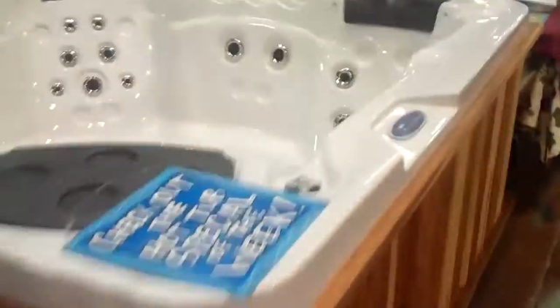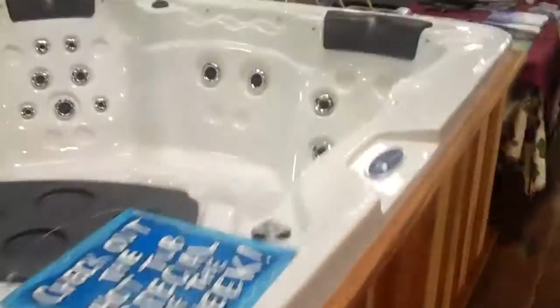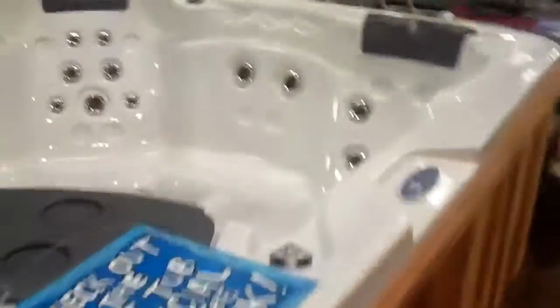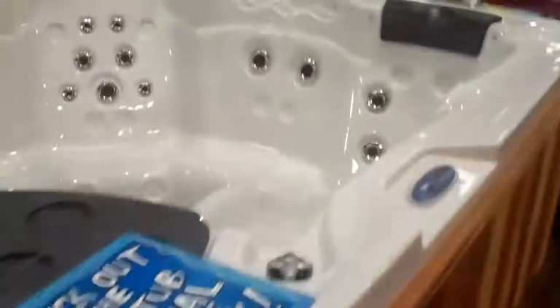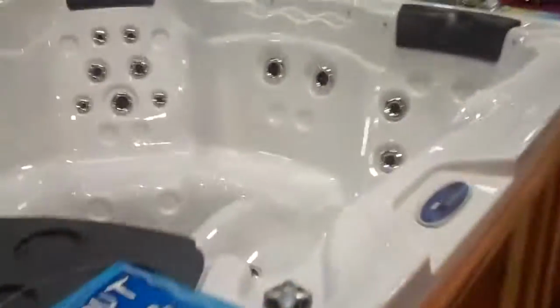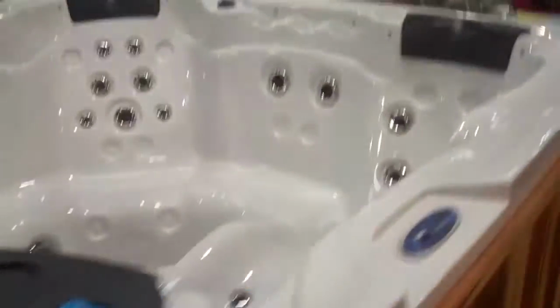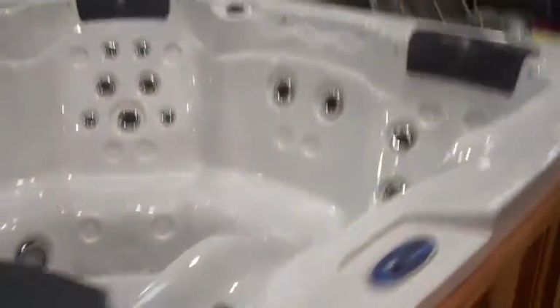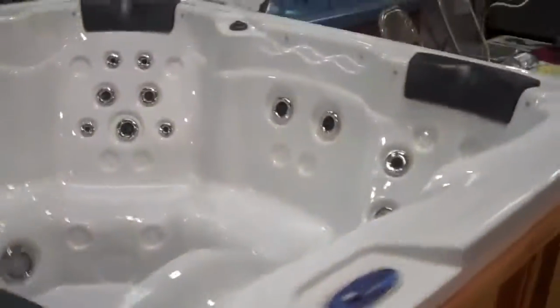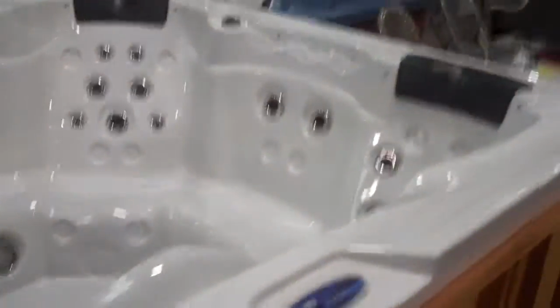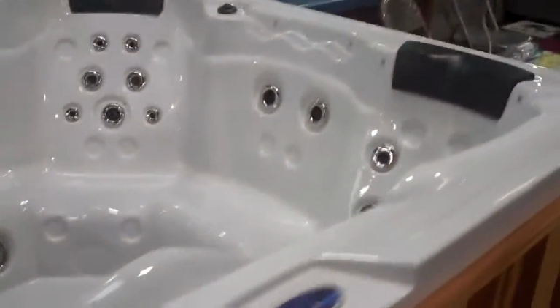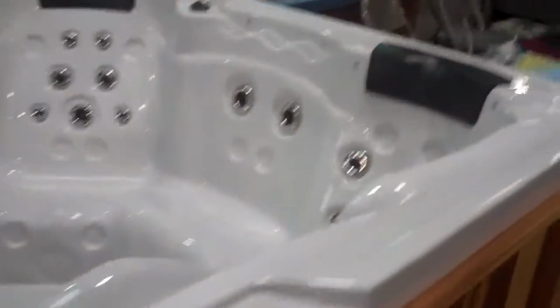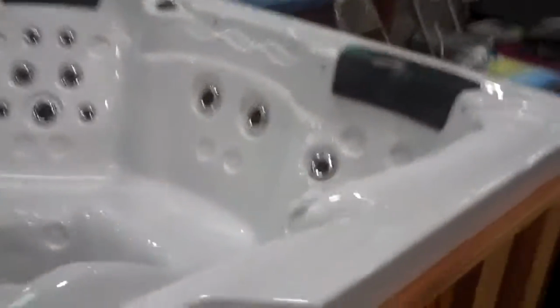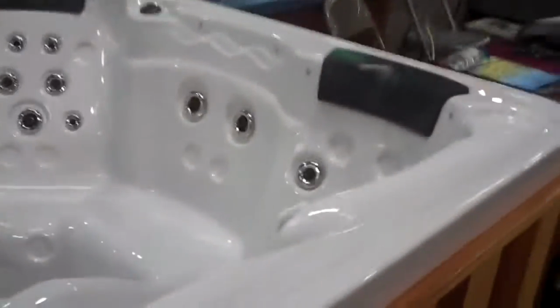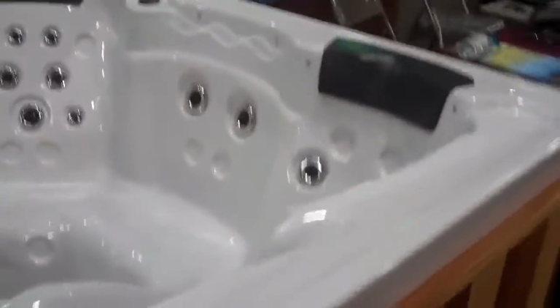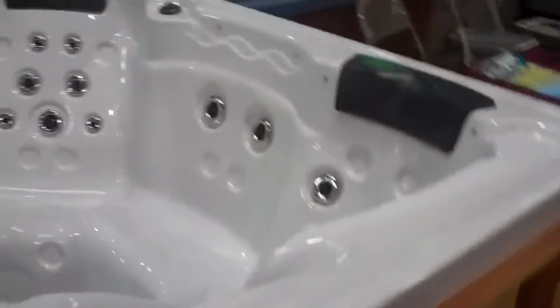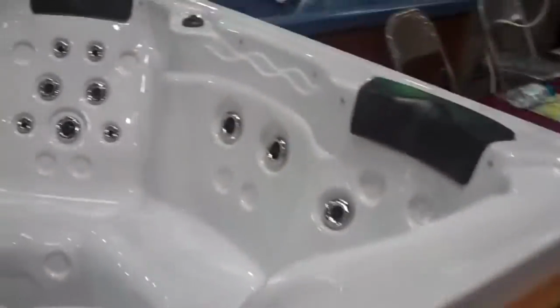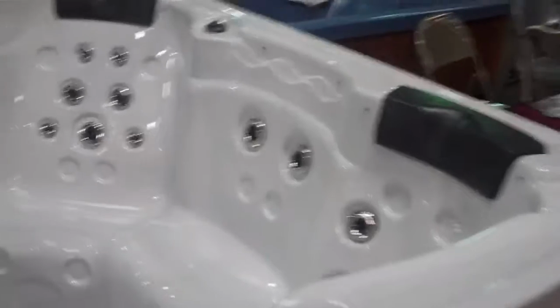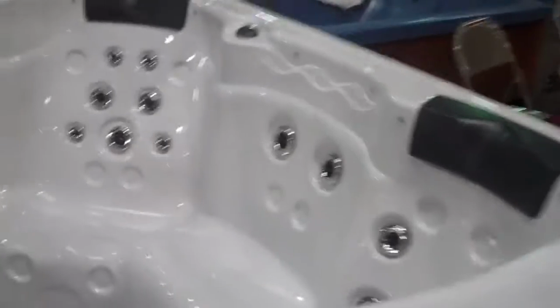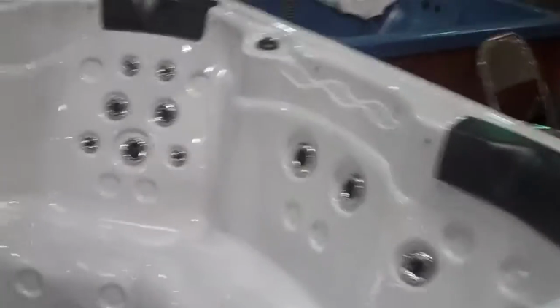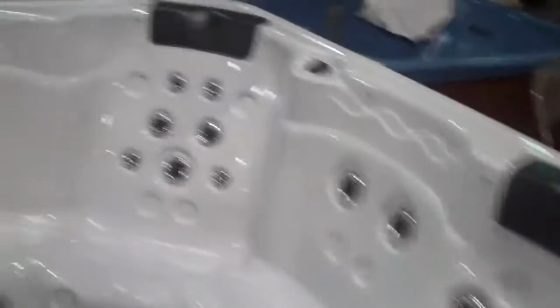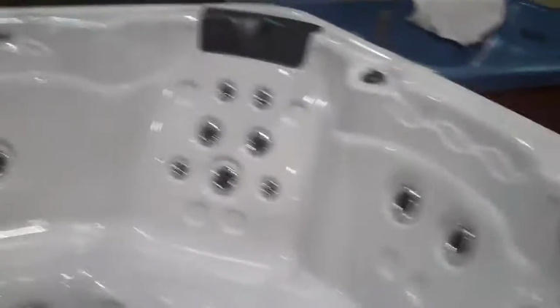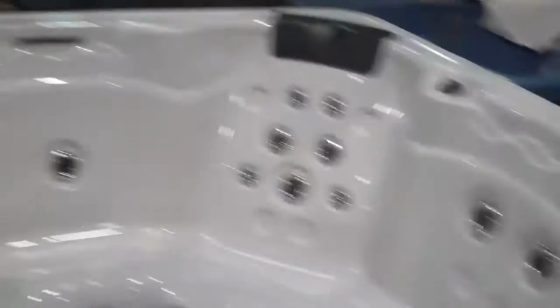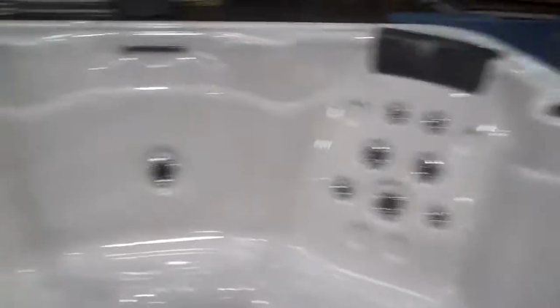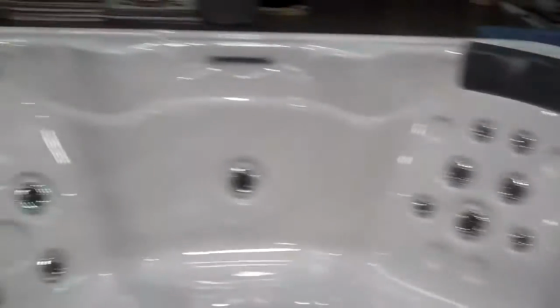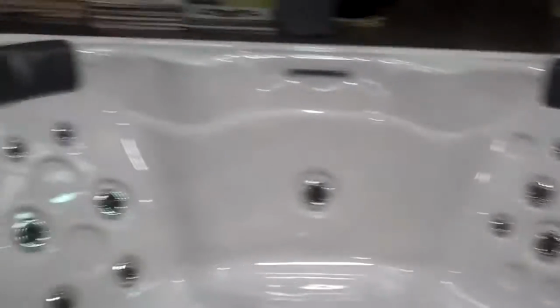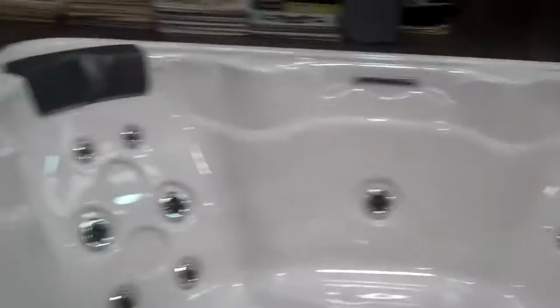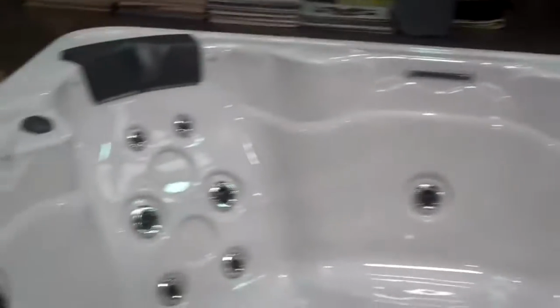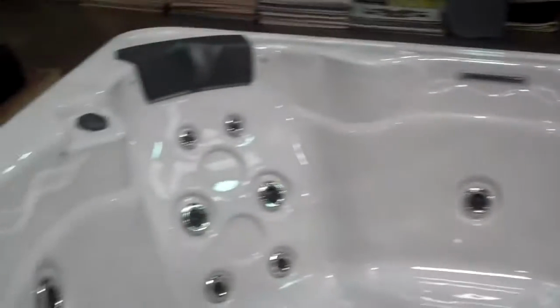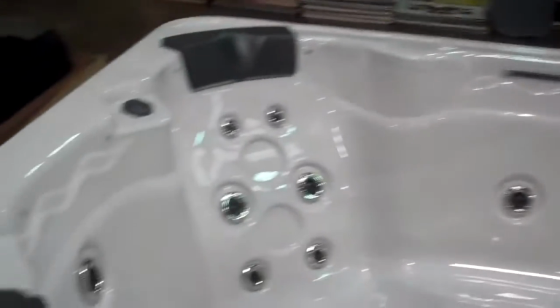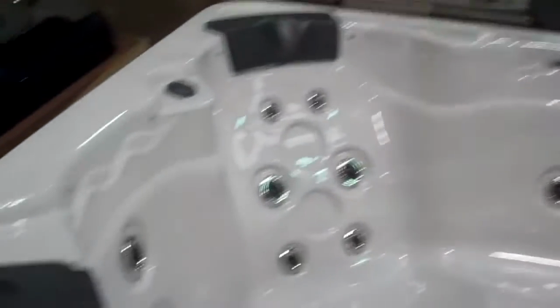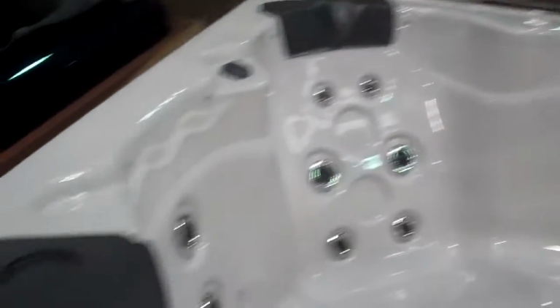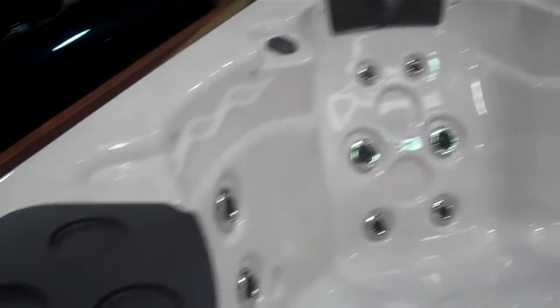This is the 1104 — what a great tub. We sell a lot of these. It's 86 by 86.